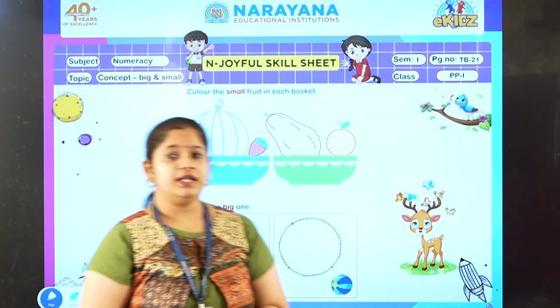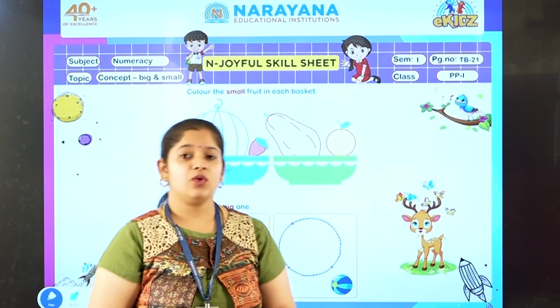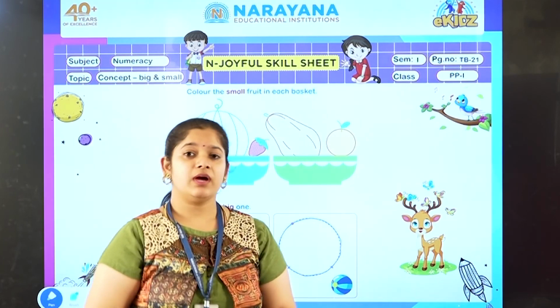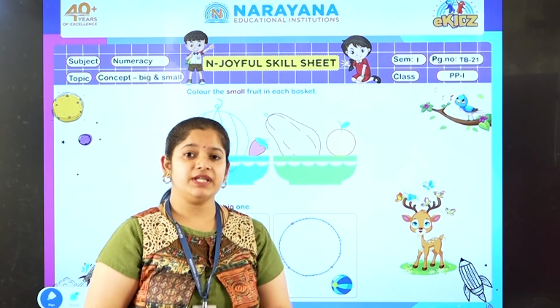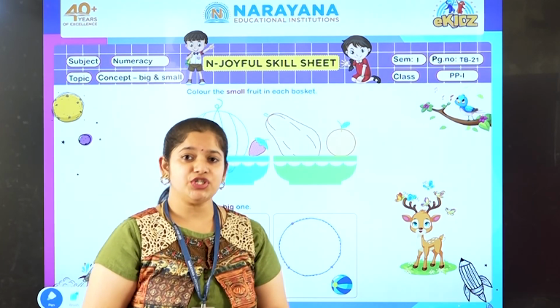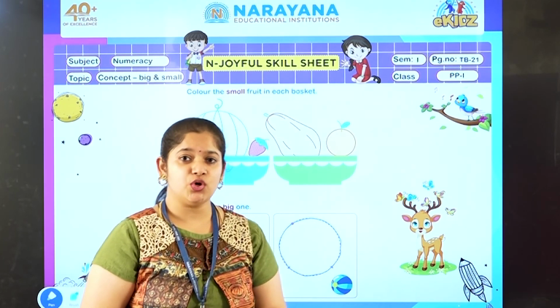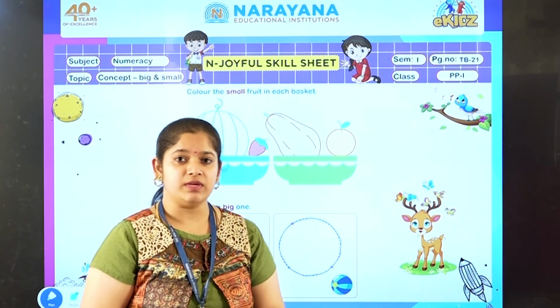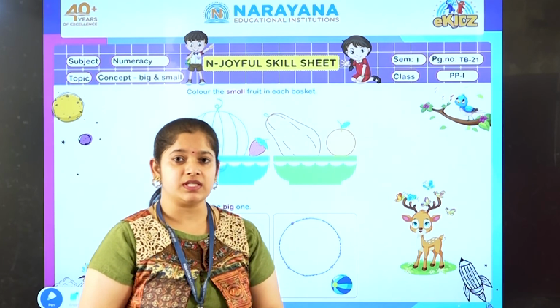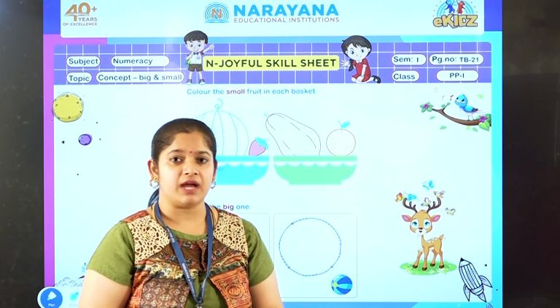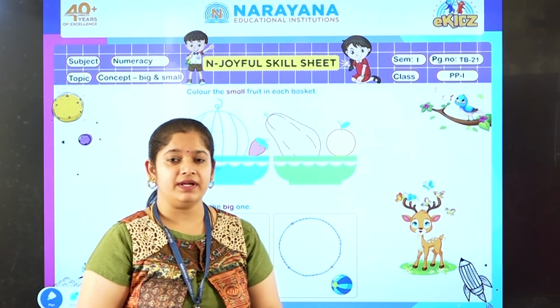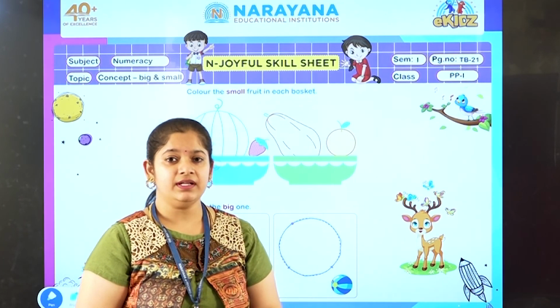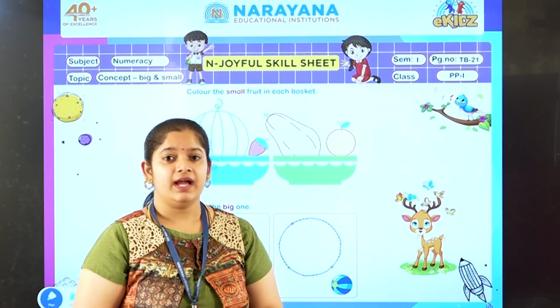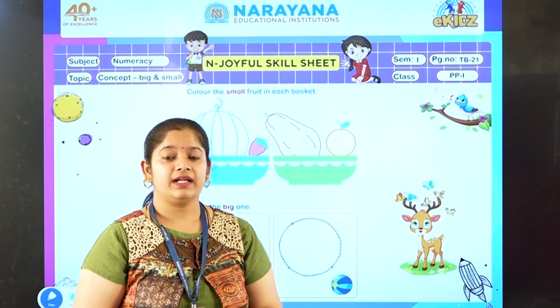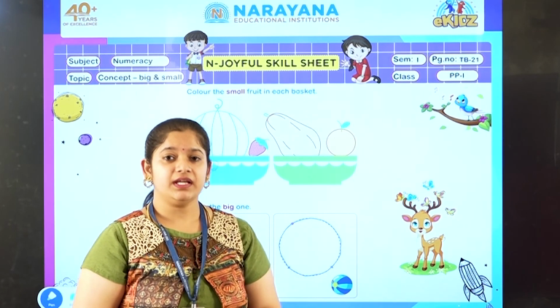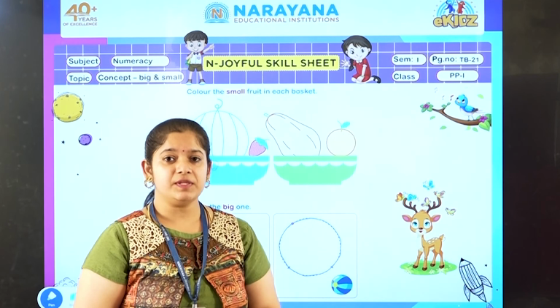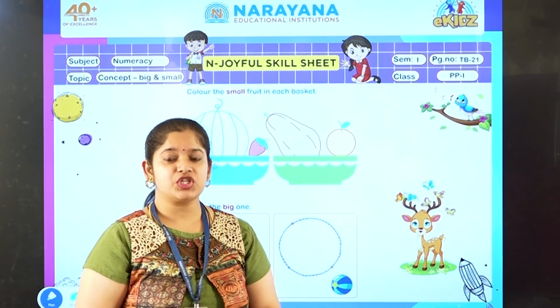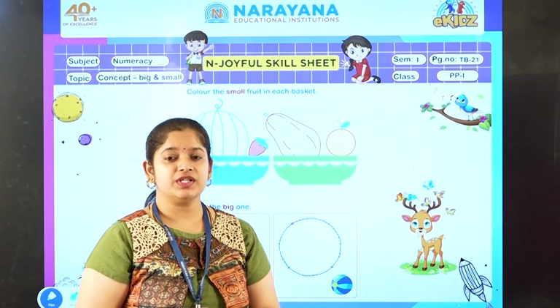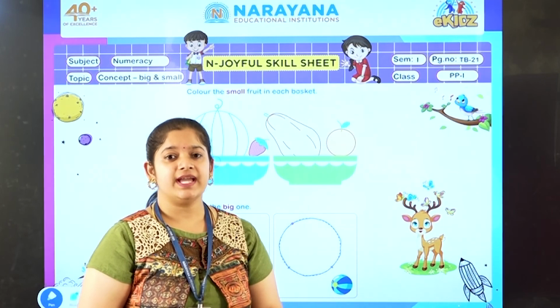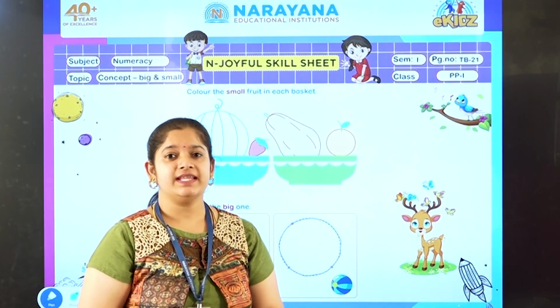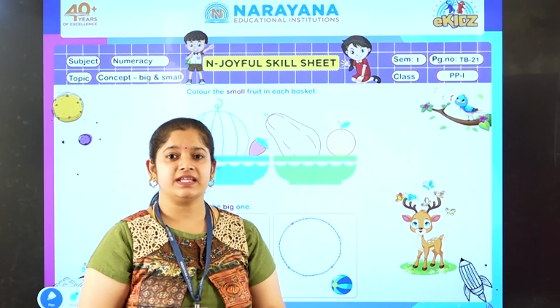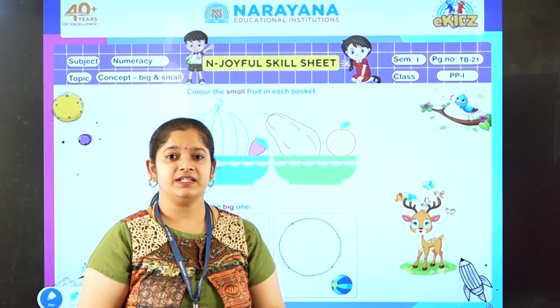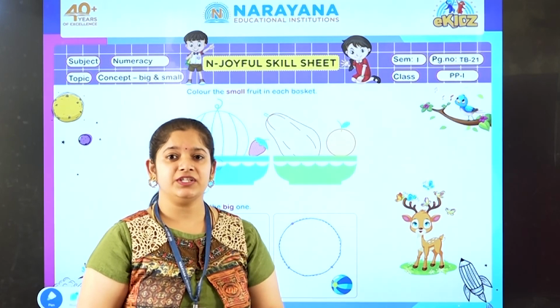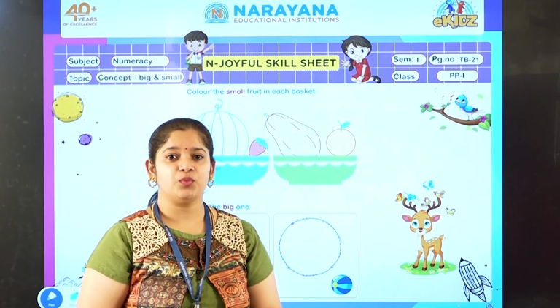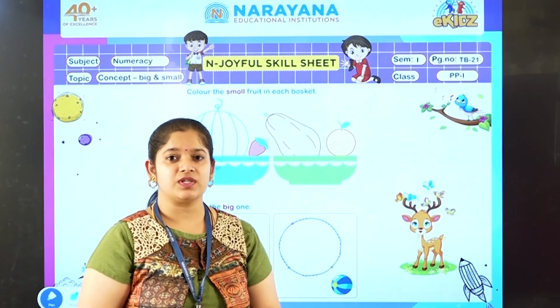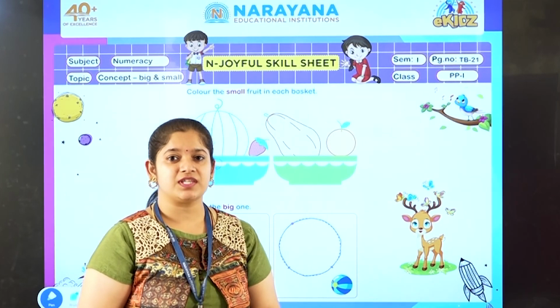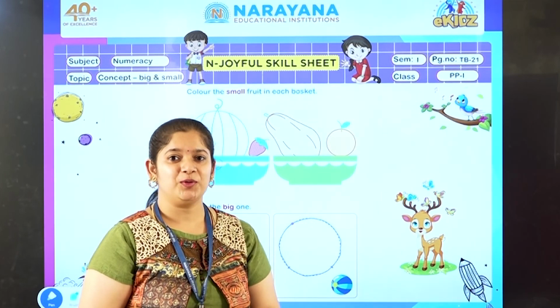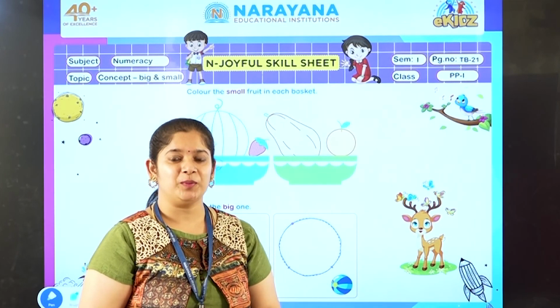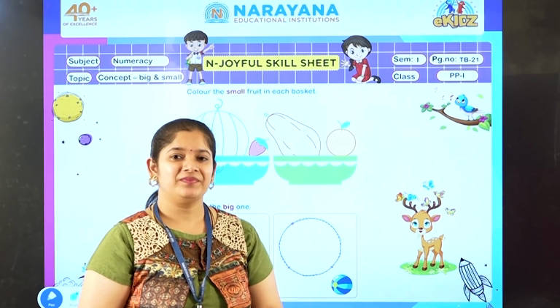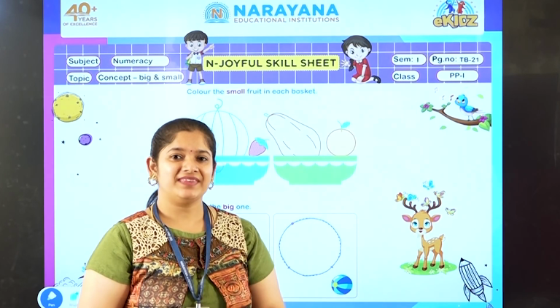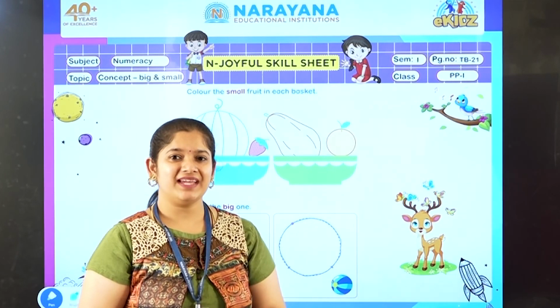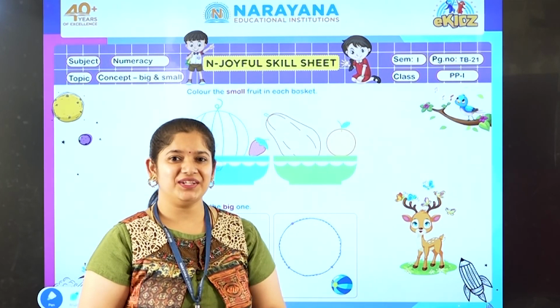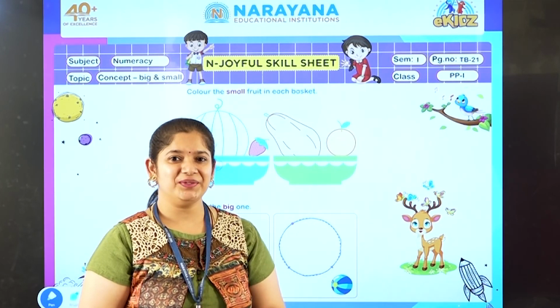Now complete your home assignment. Click a picture and send it in your WhatsApp group. Thank you.